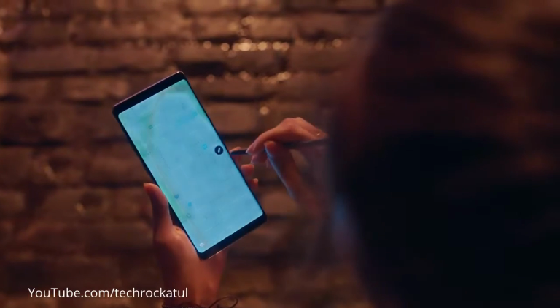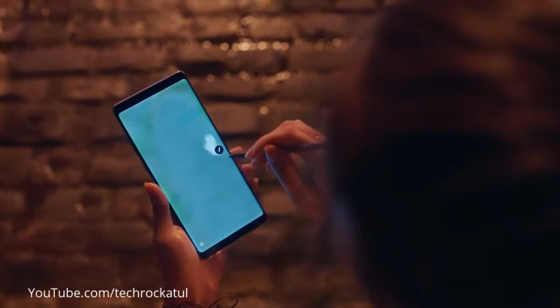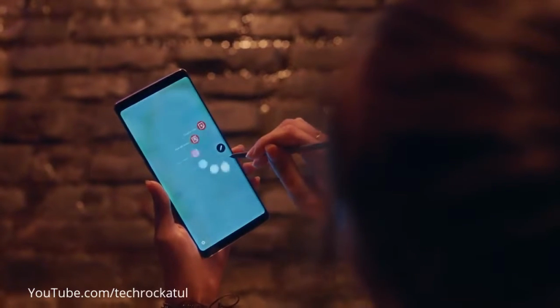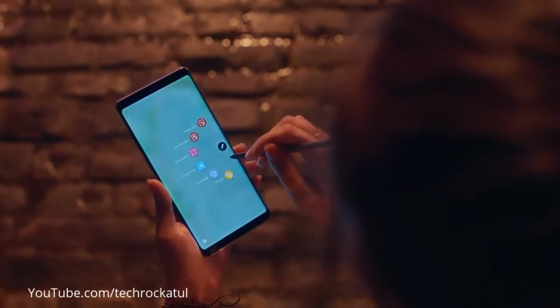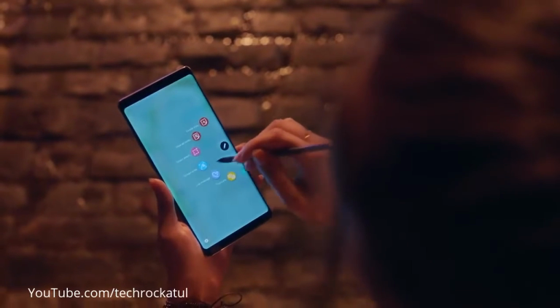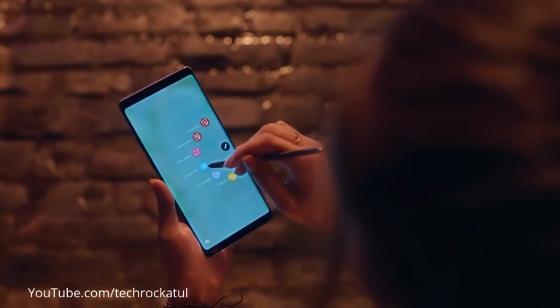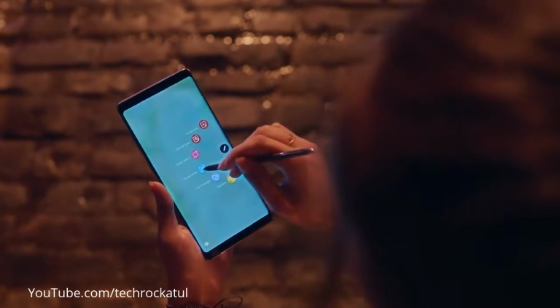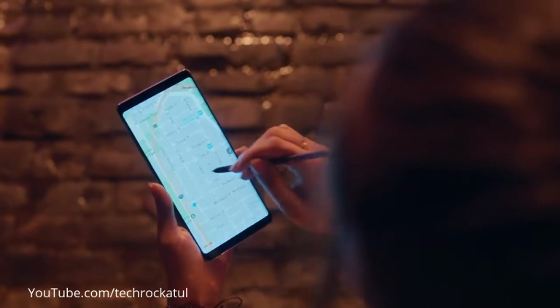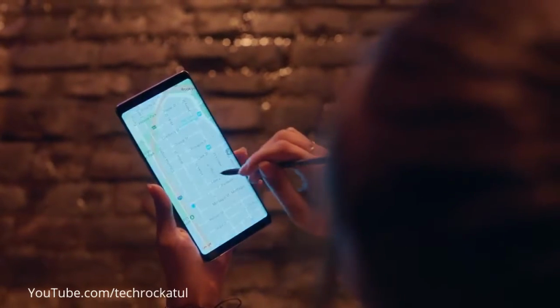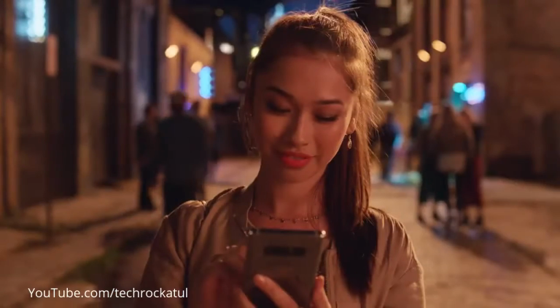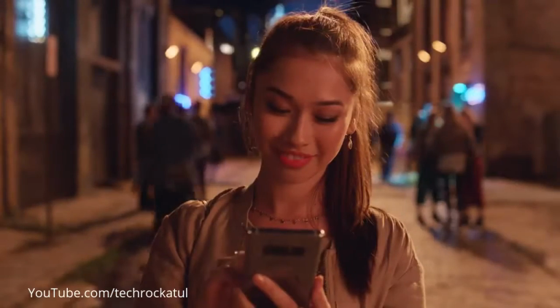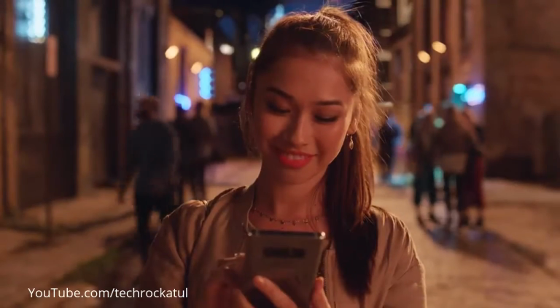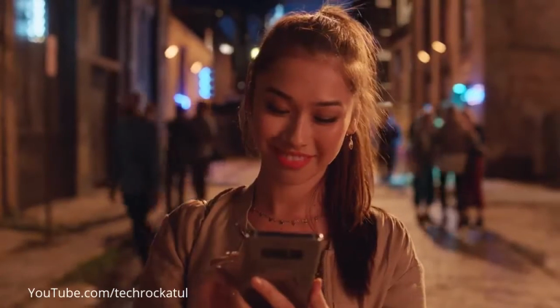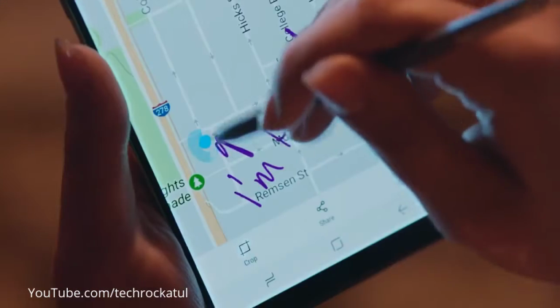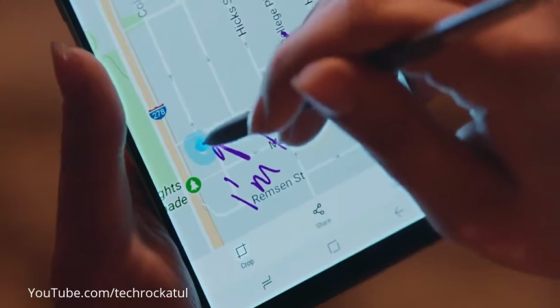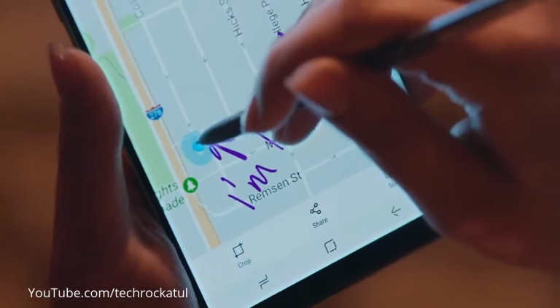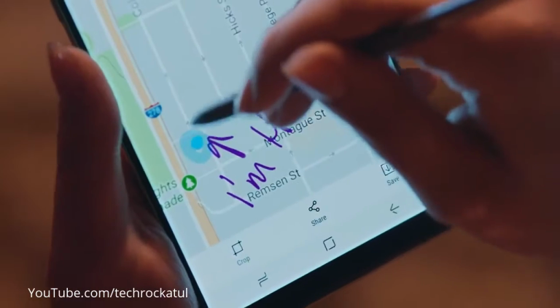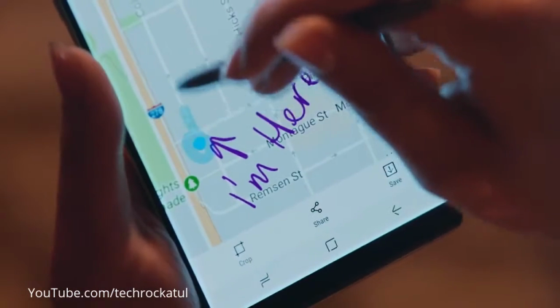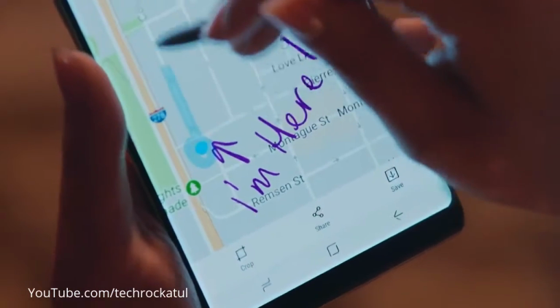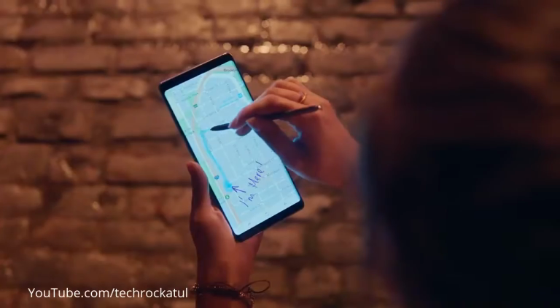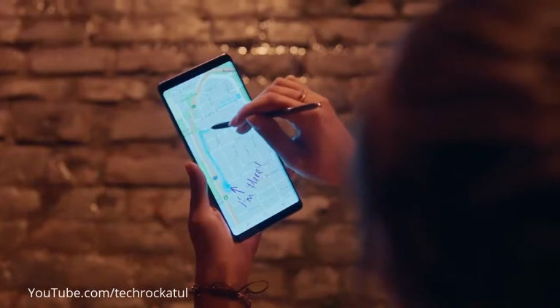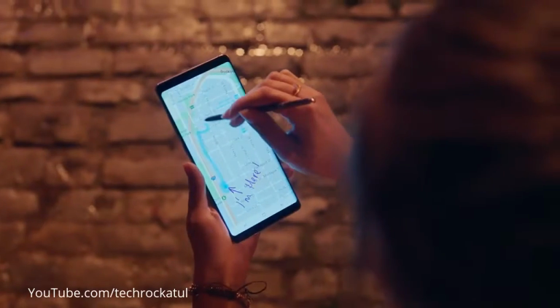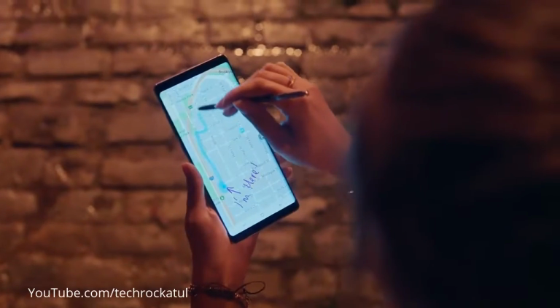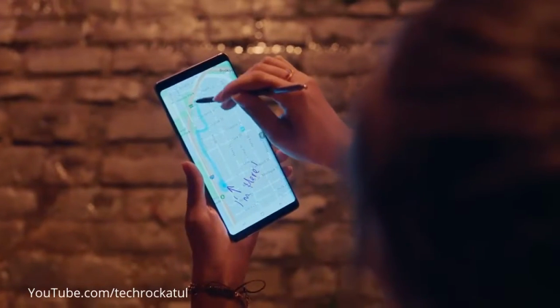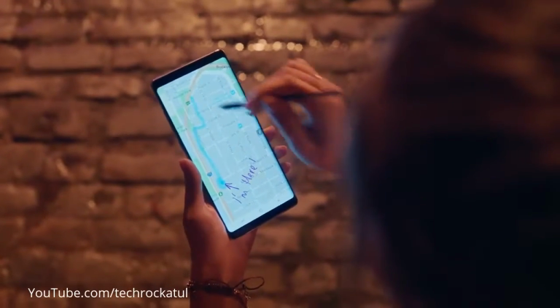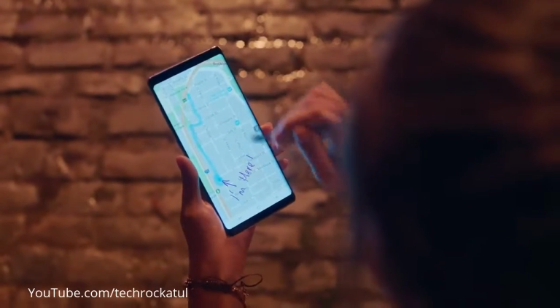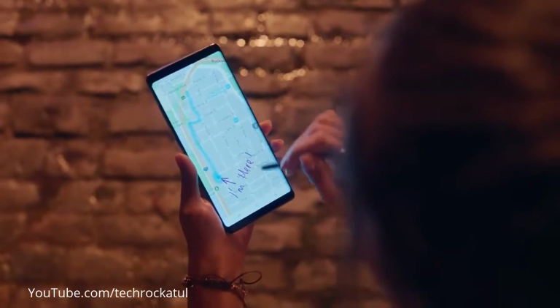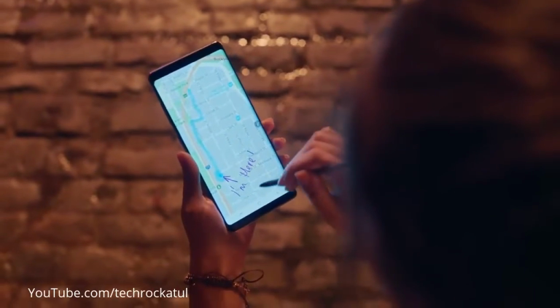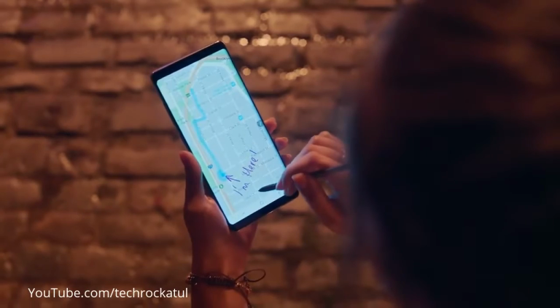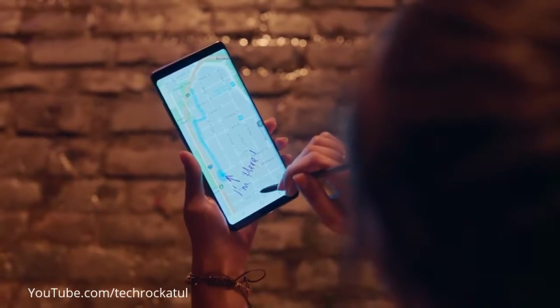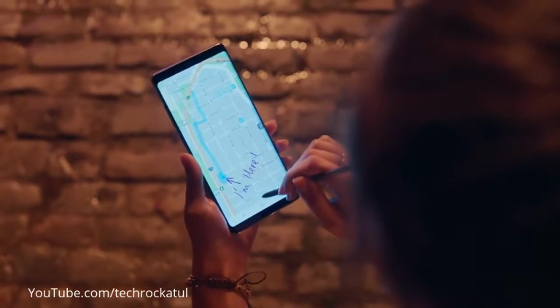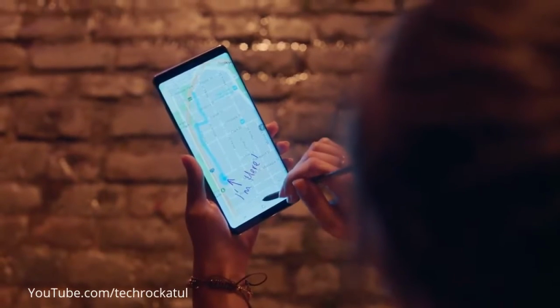You can even capture your screen and add your thoughts, so your friends know exactly what you're thinking about.